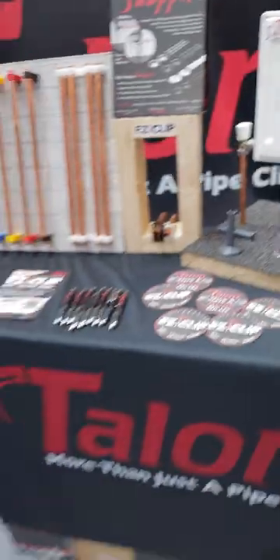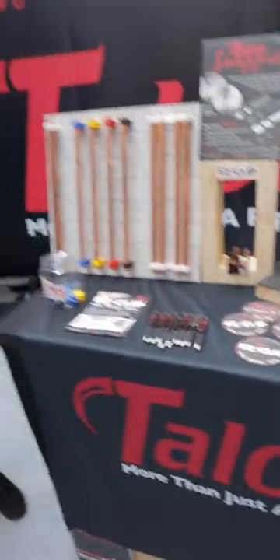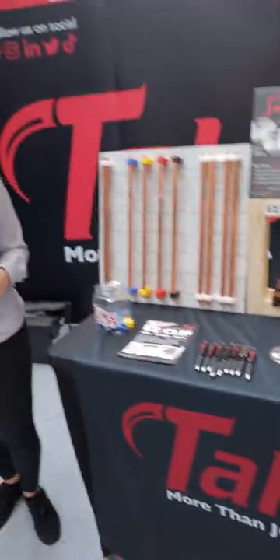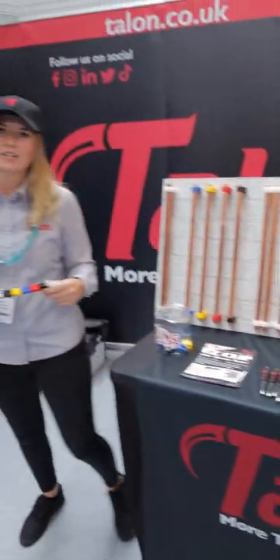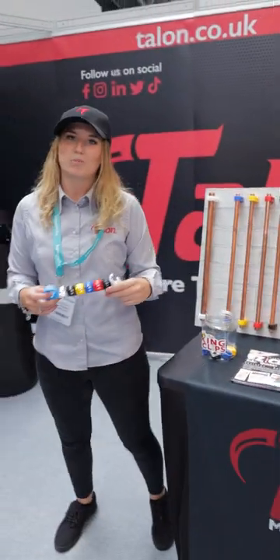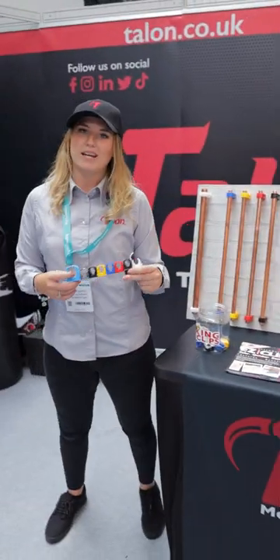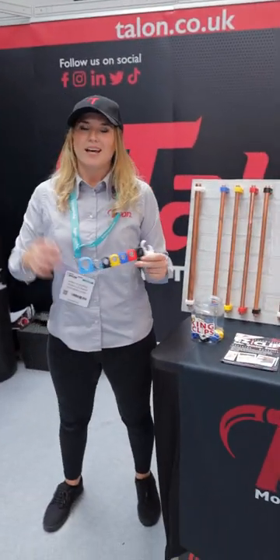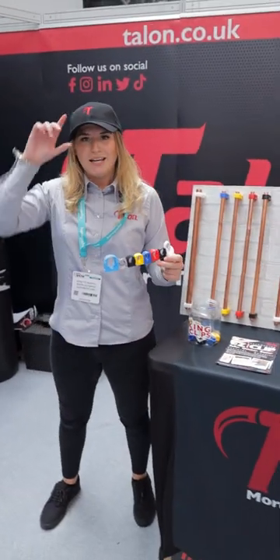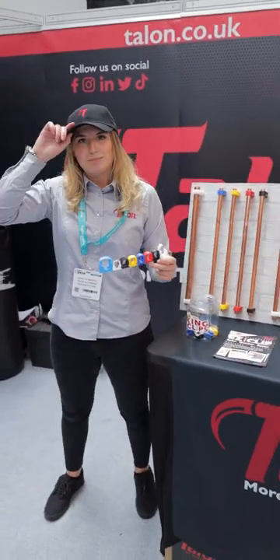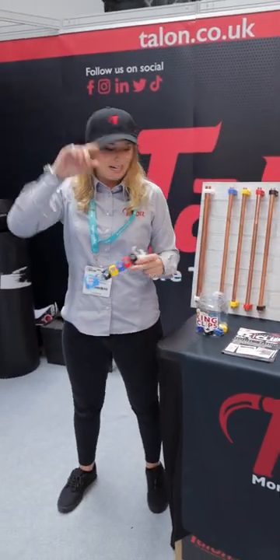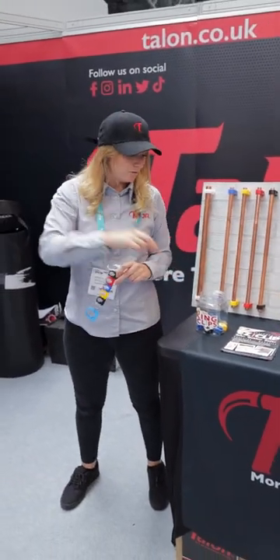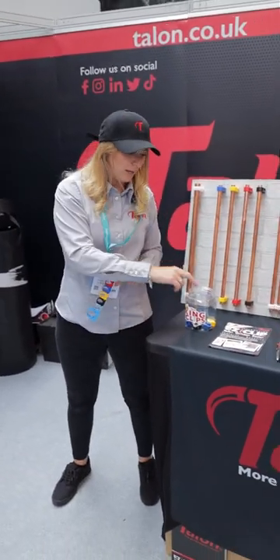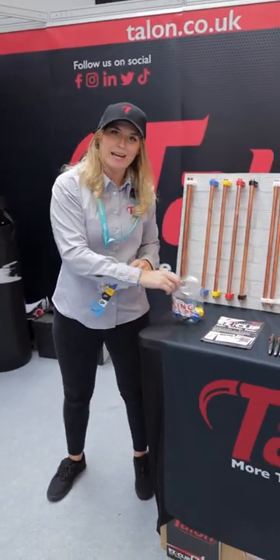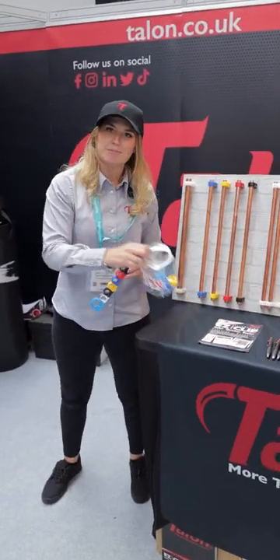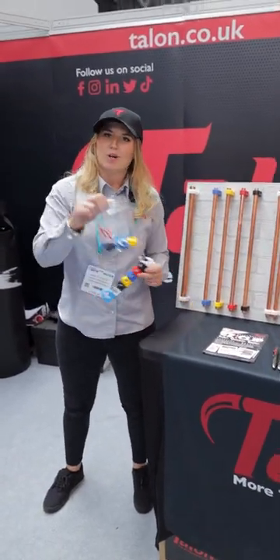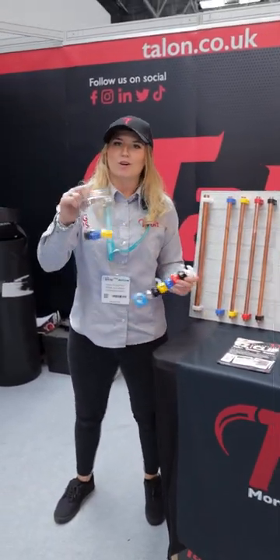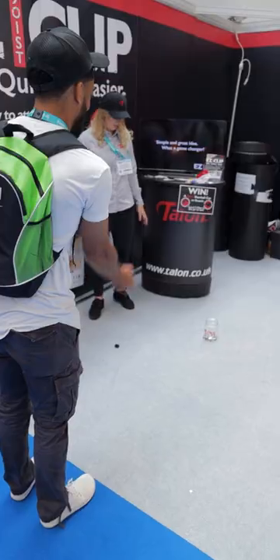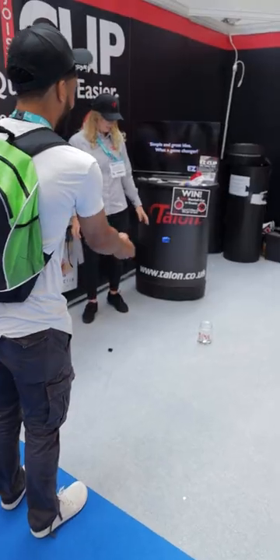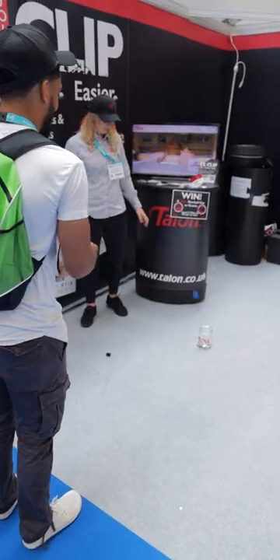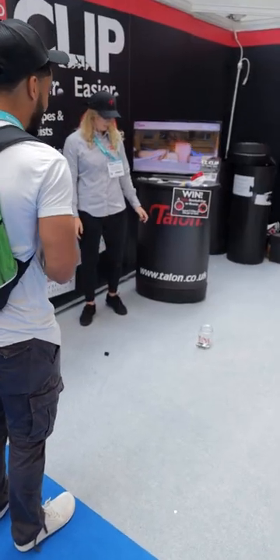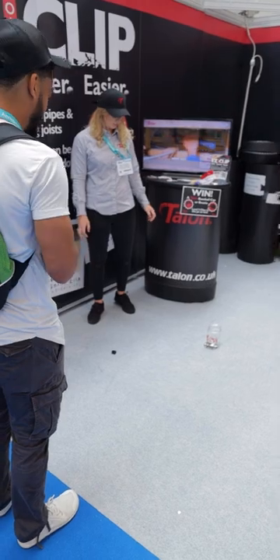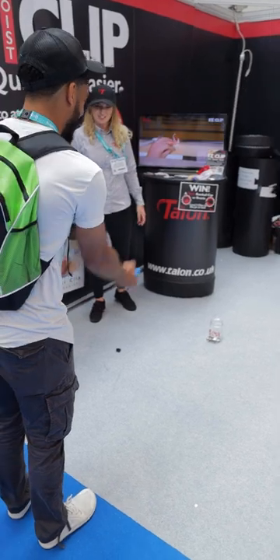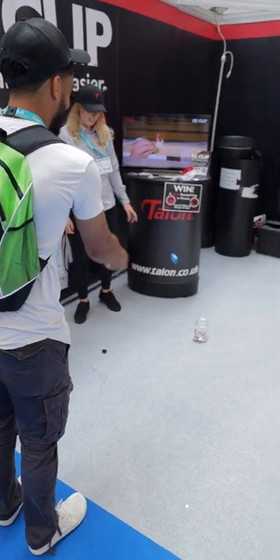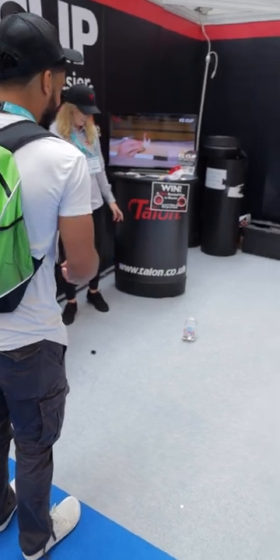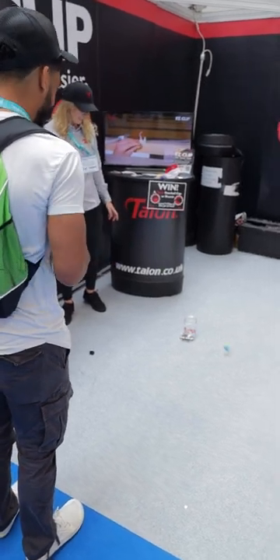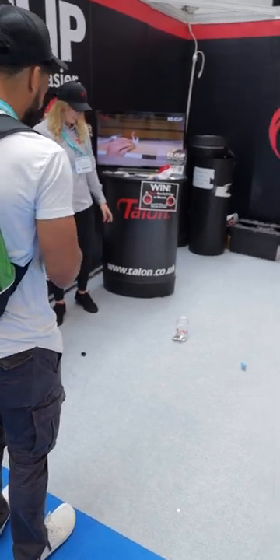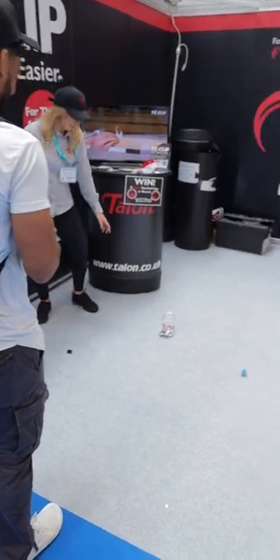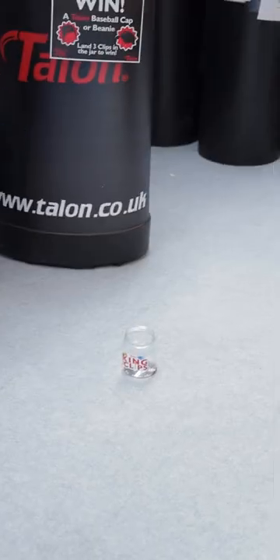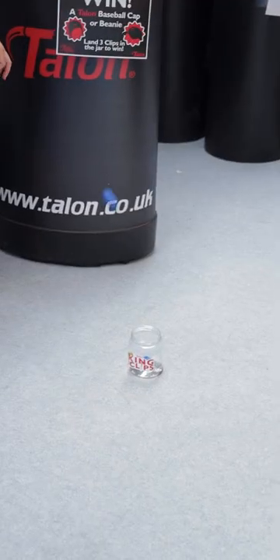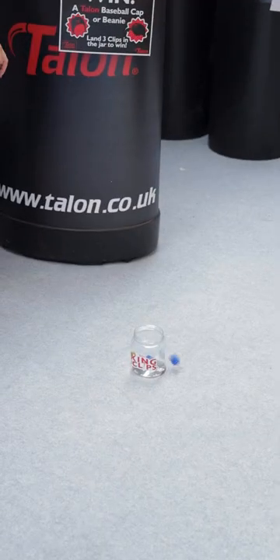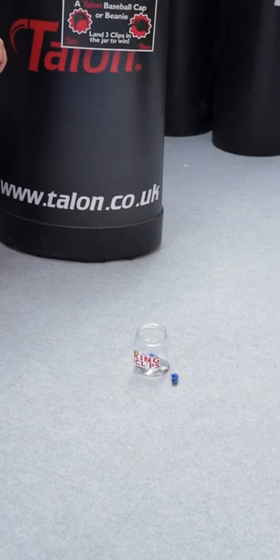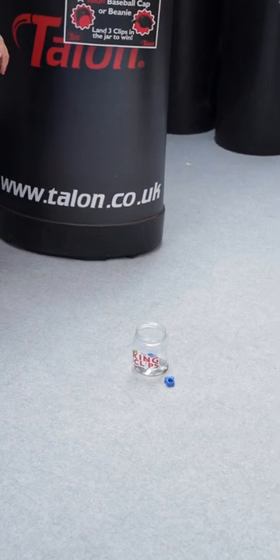Come and have a look and you can win a cap today if you play a game. All you've got to do is get three of these and back in the pot. Come and have a go, why not?